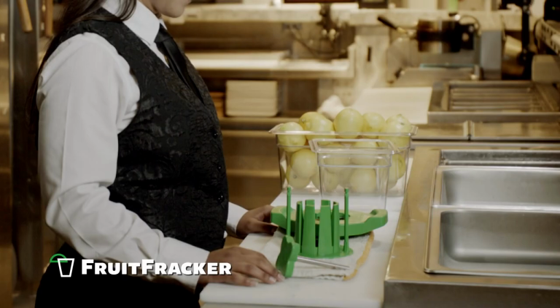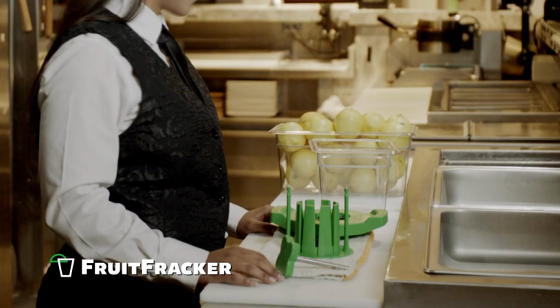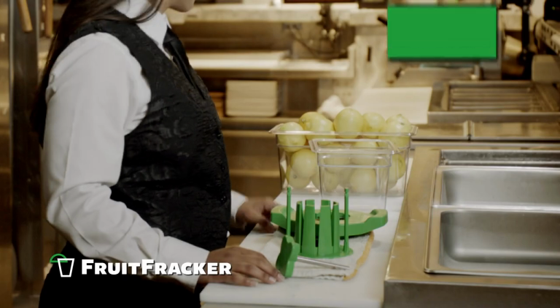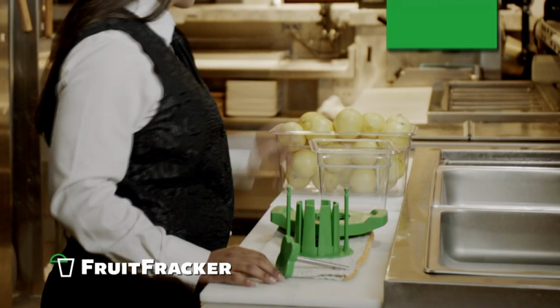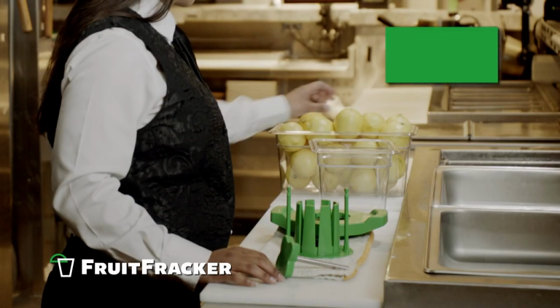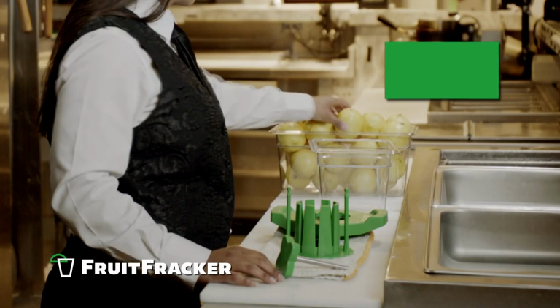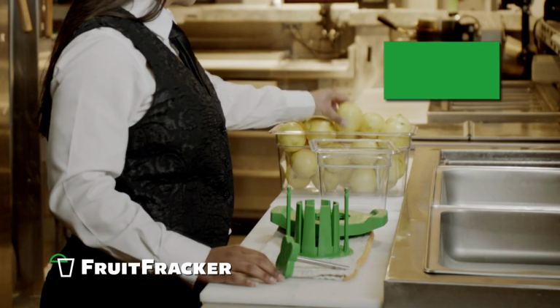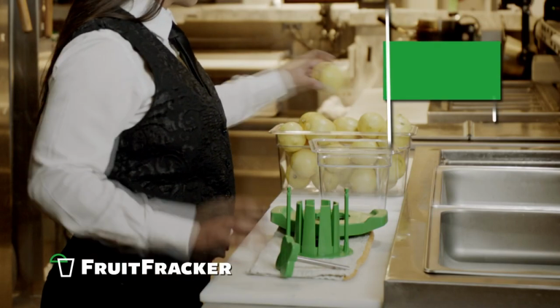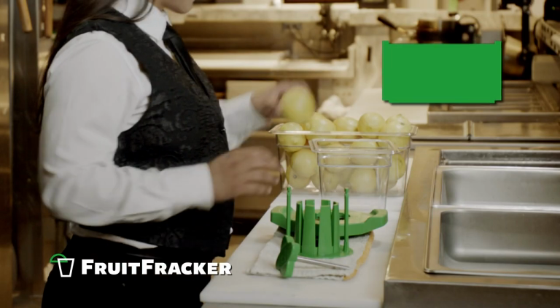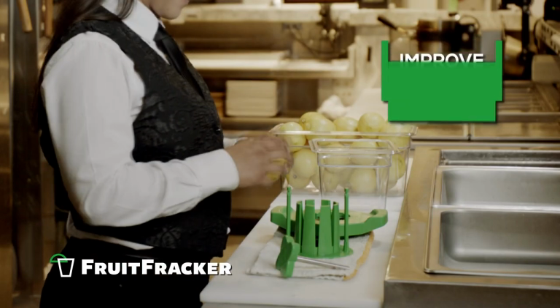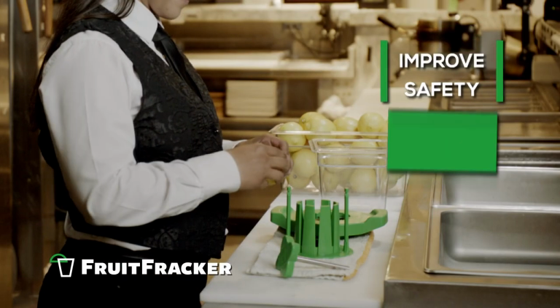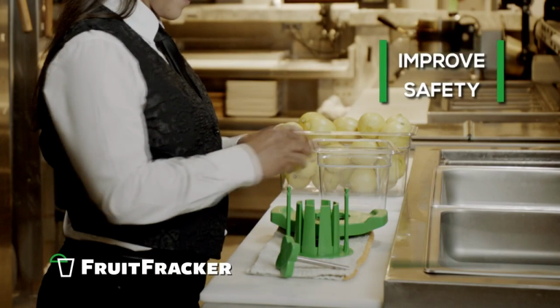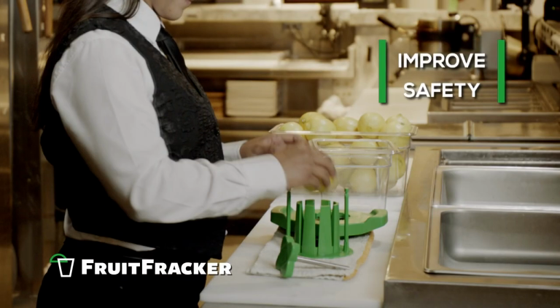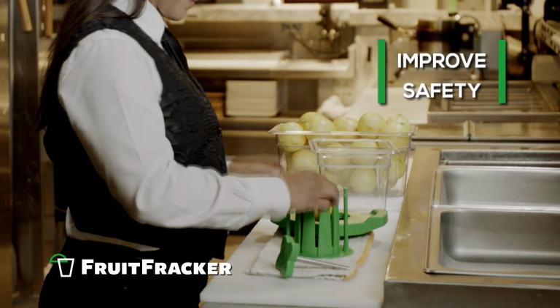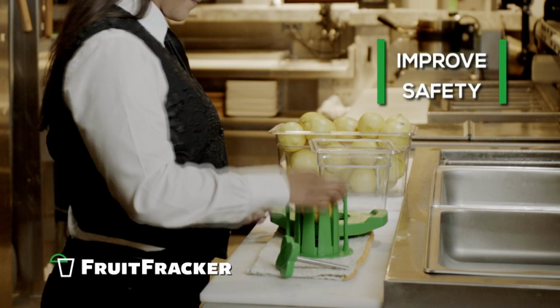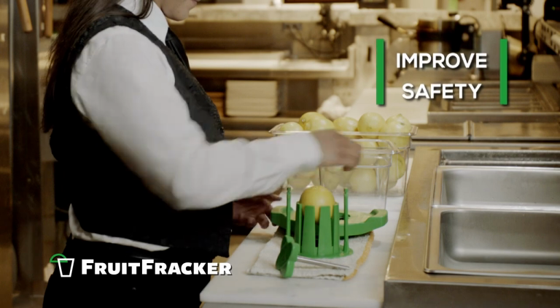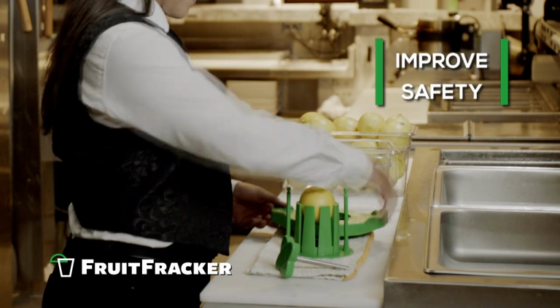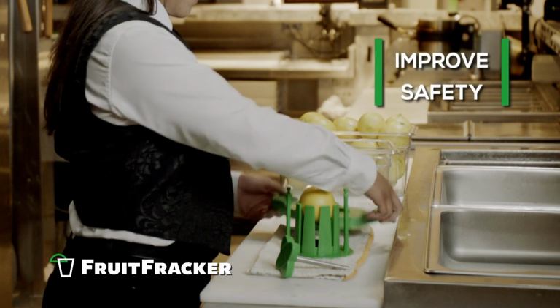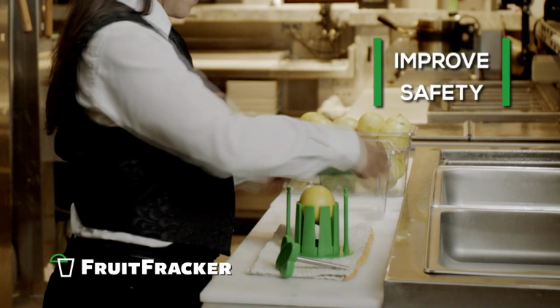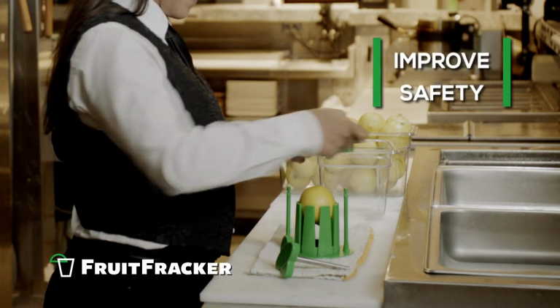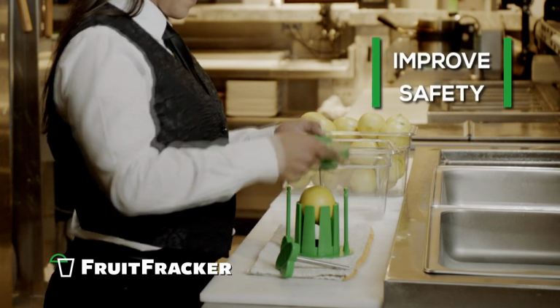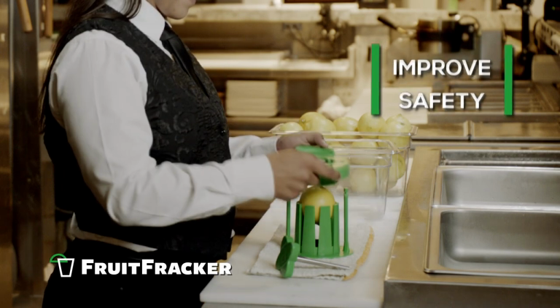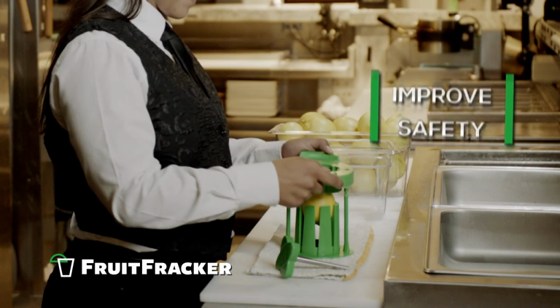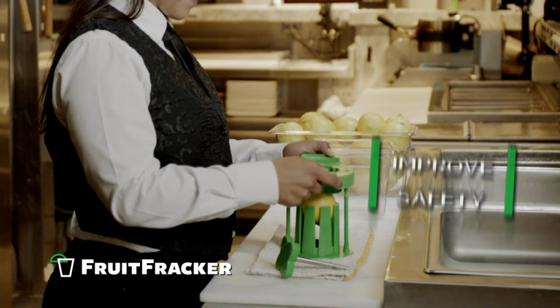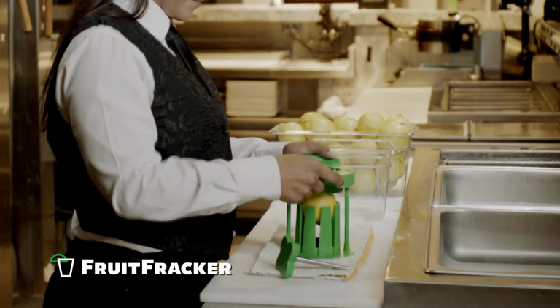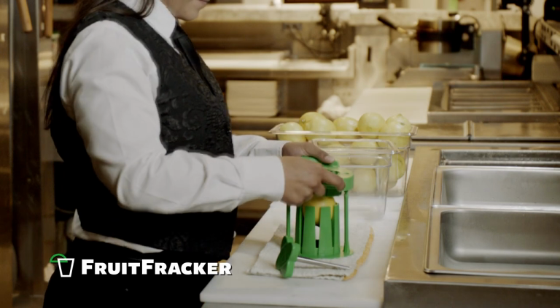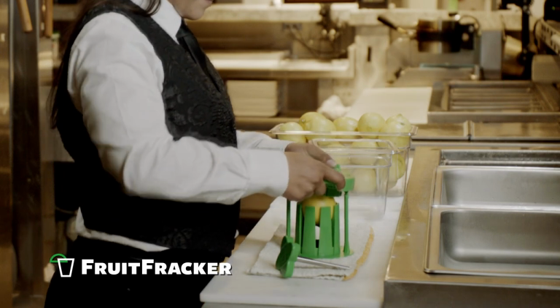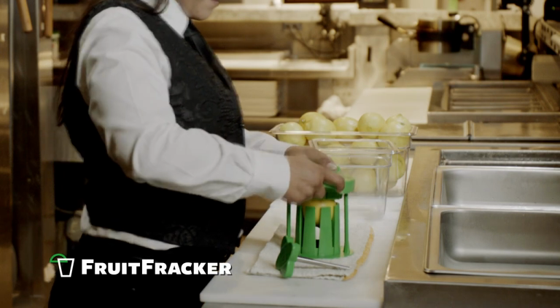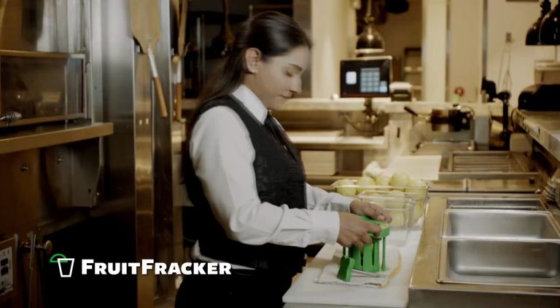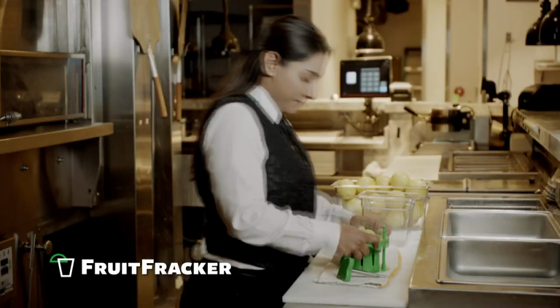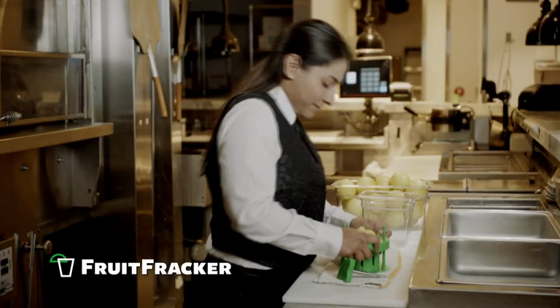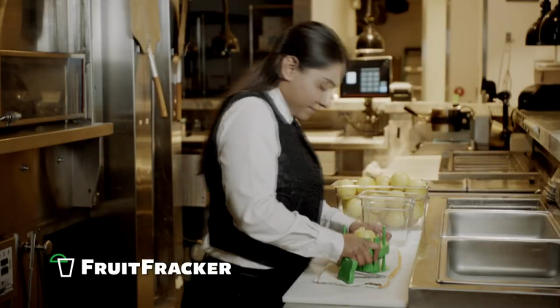The Fruit Fracker improves employee safety. The slicing blades are safely contained away from the employee's hands.